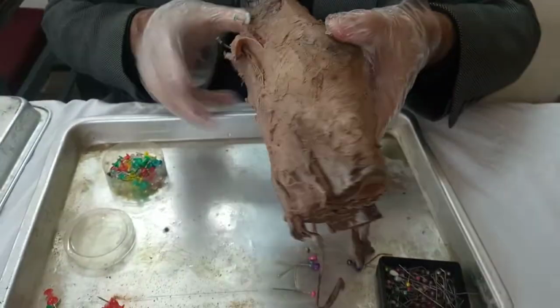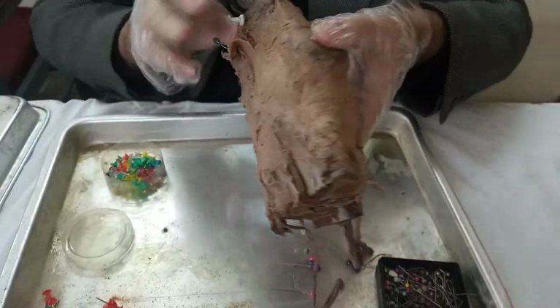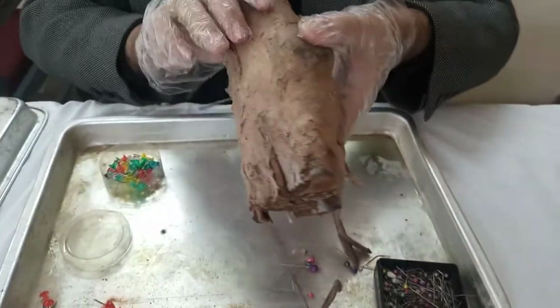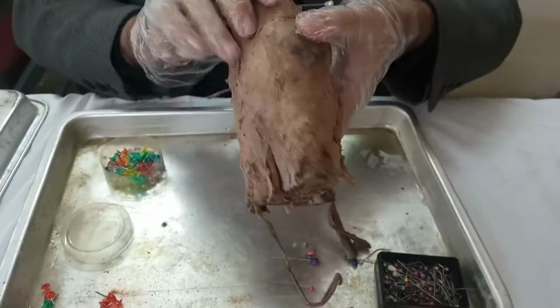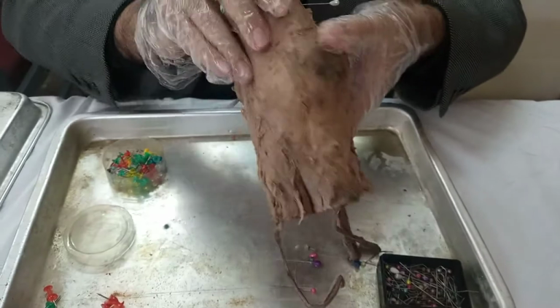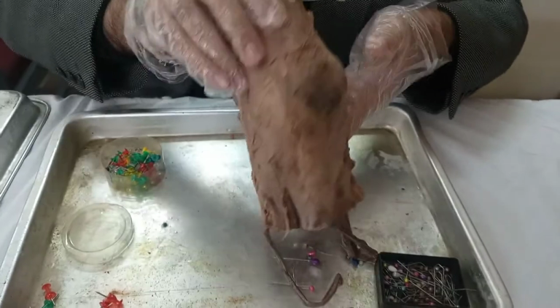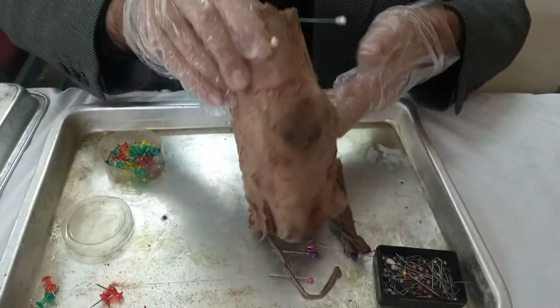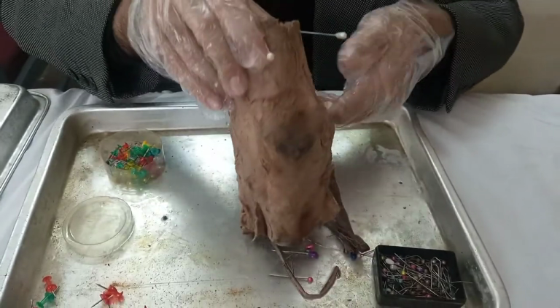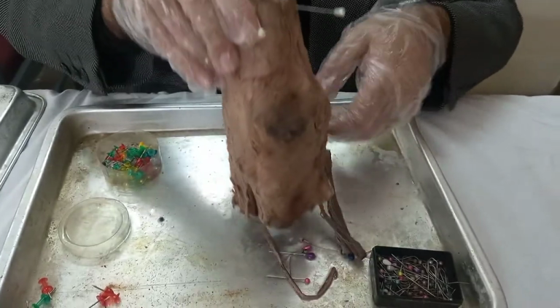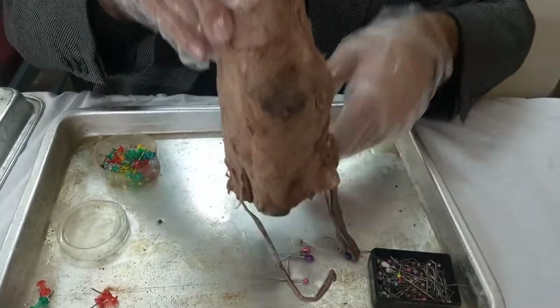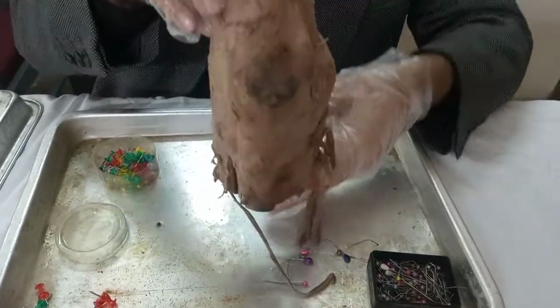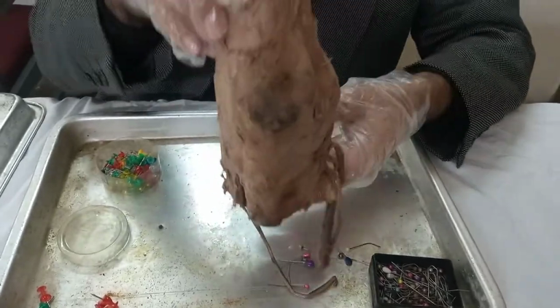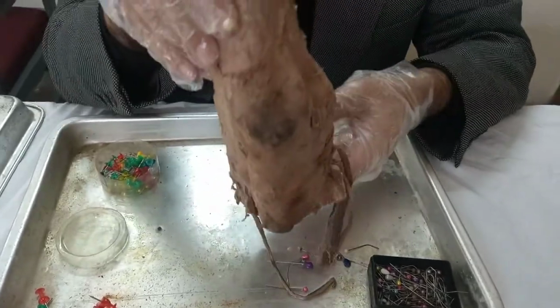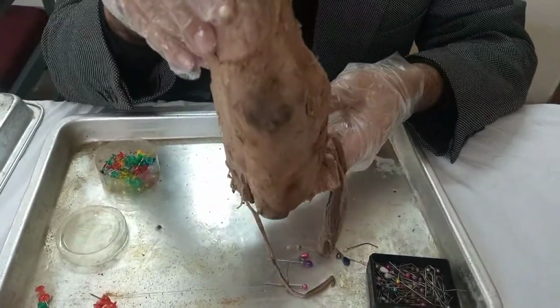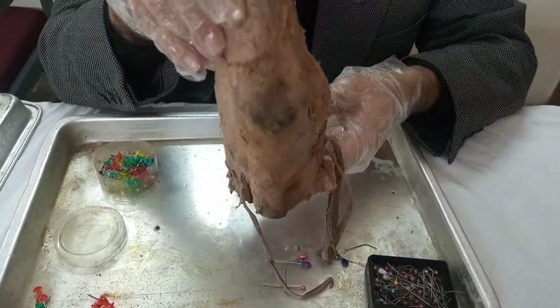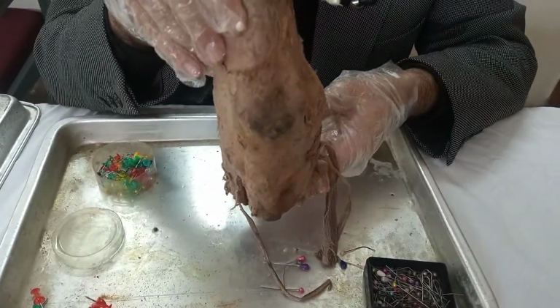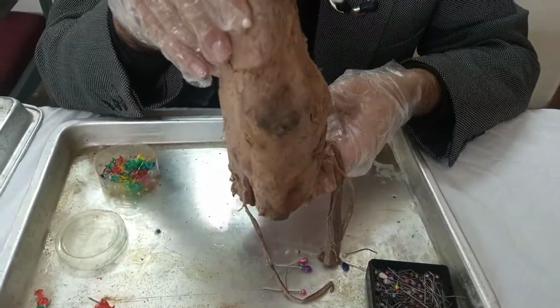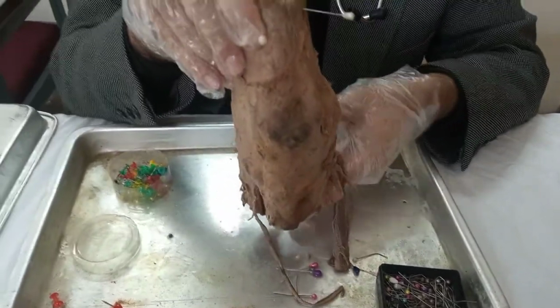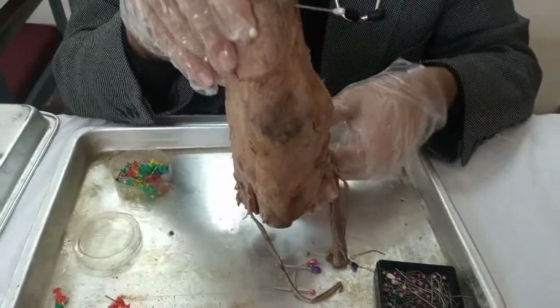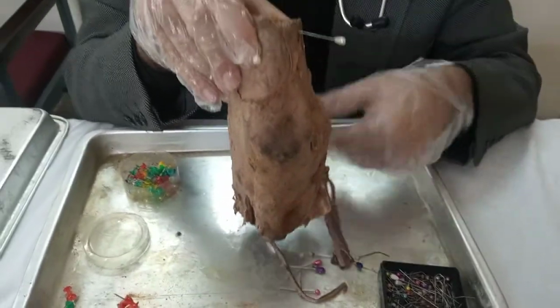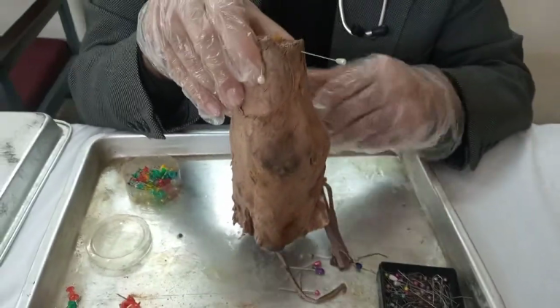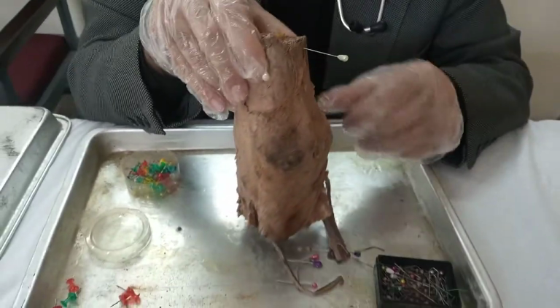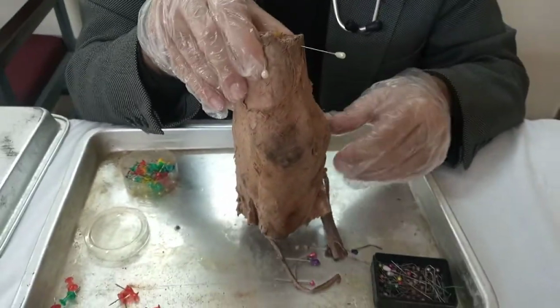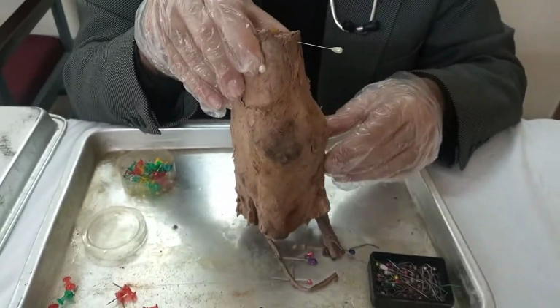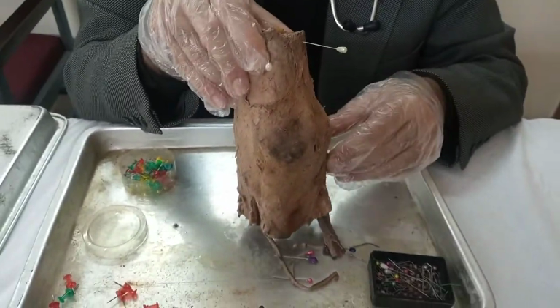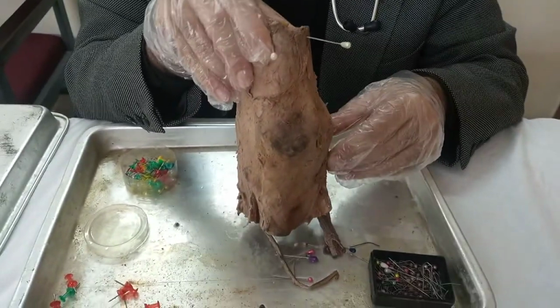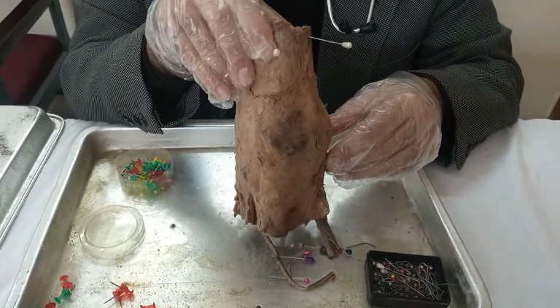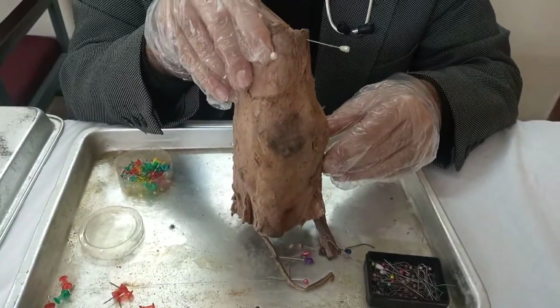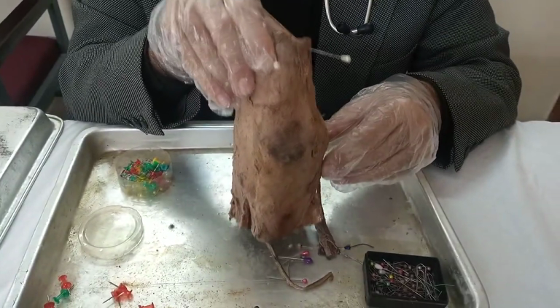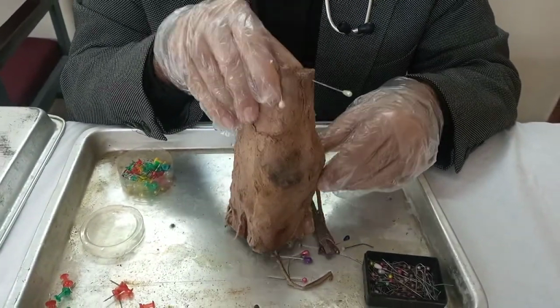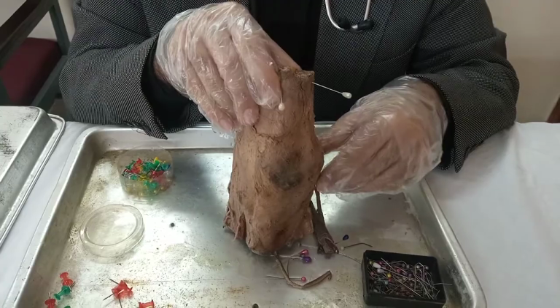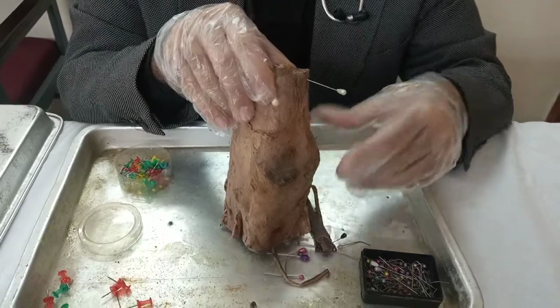And with that, we have covered the knee joint, the popliteal fossa, and all the muscles surrounding it. Thank you so much for joining us.